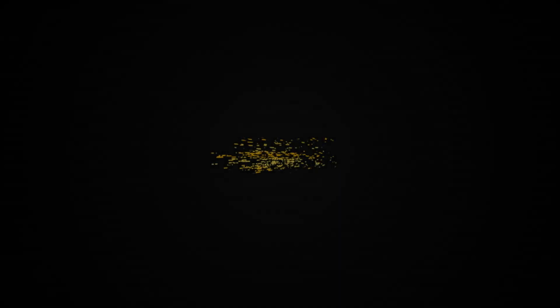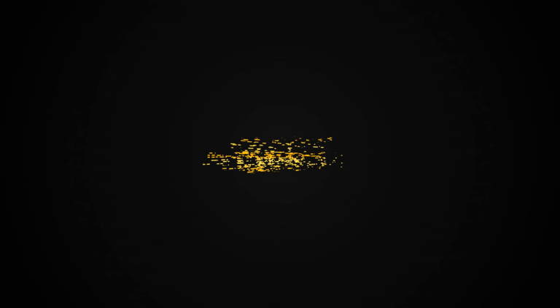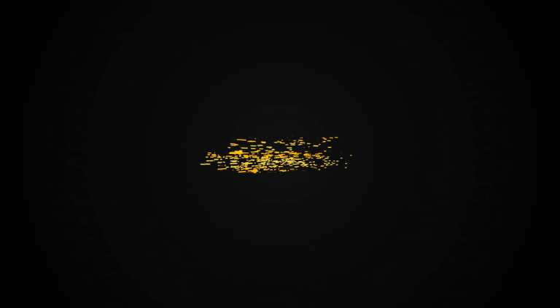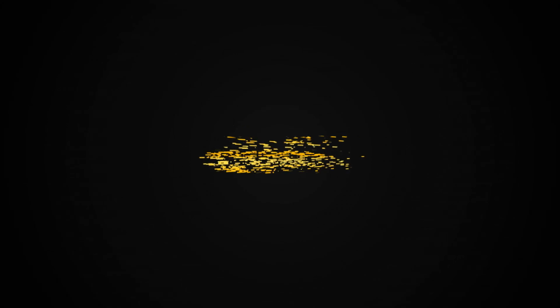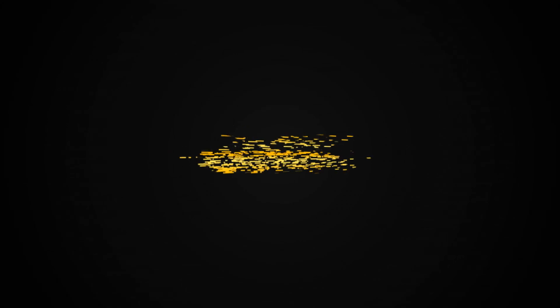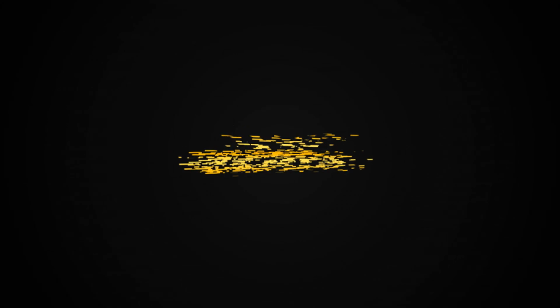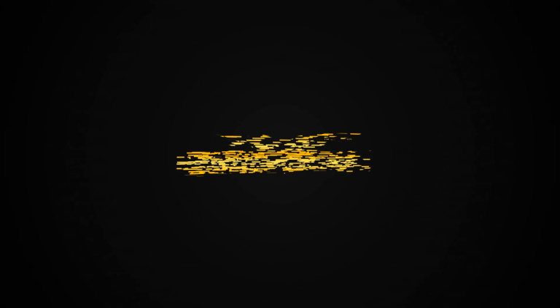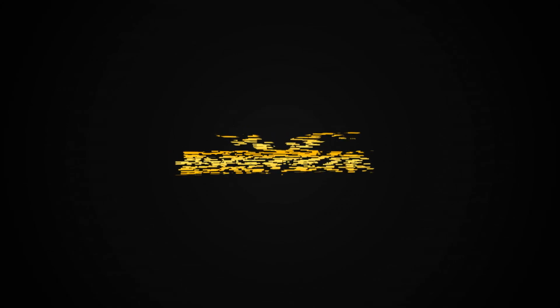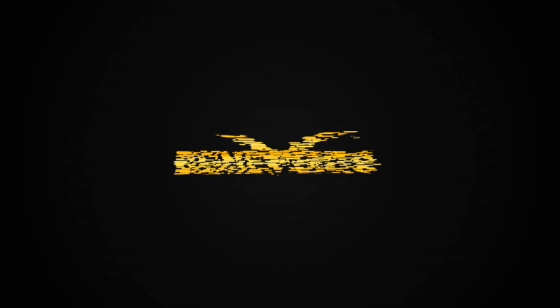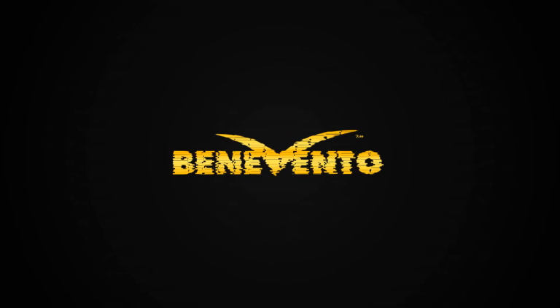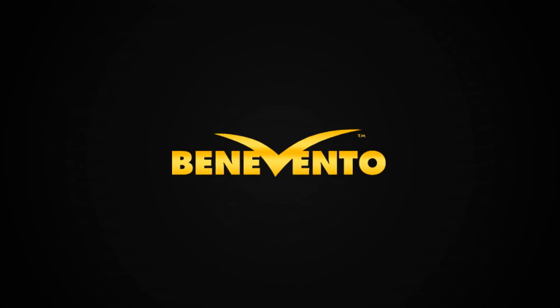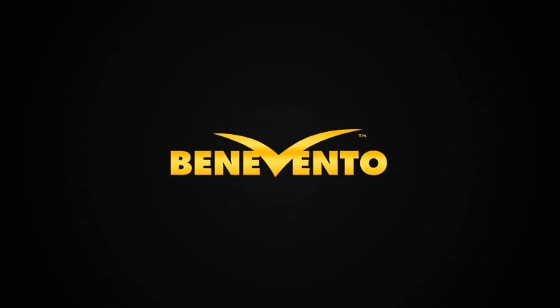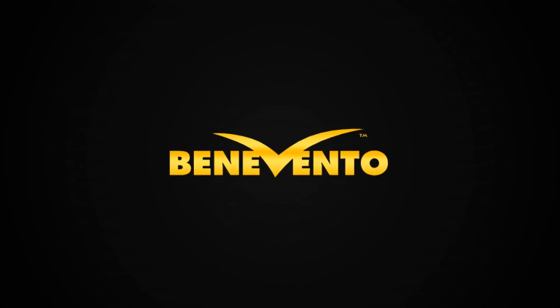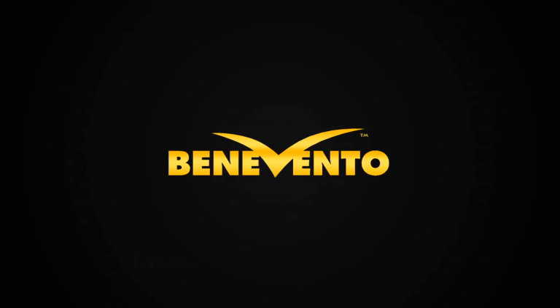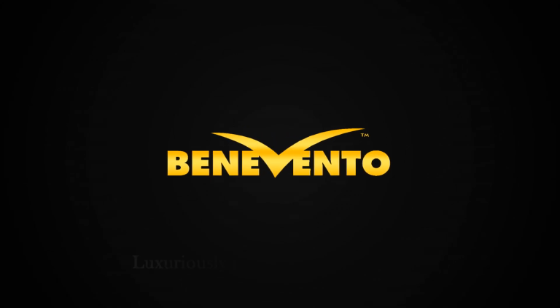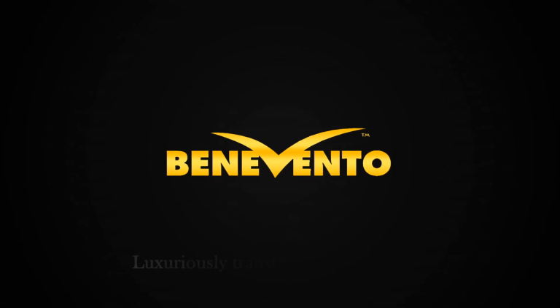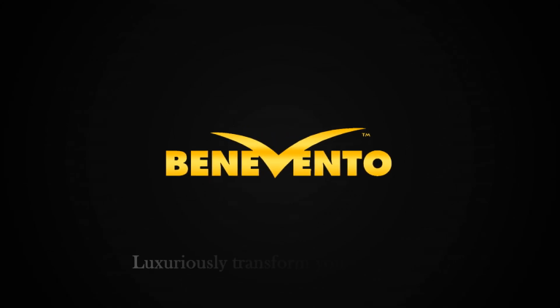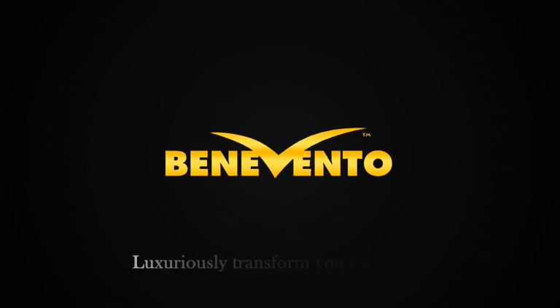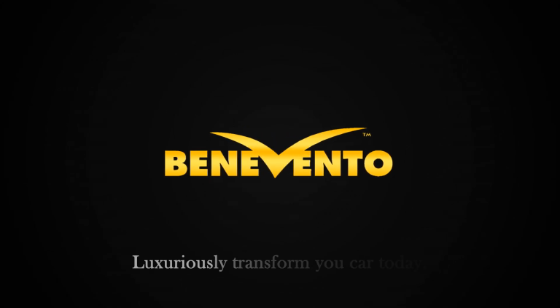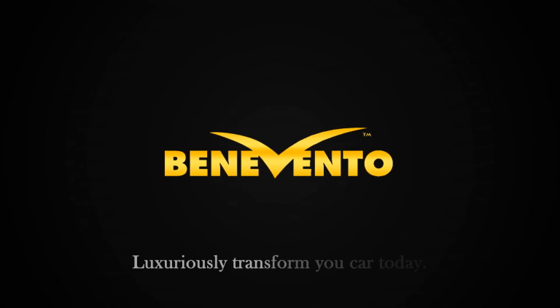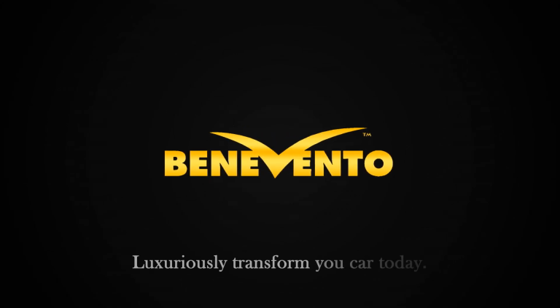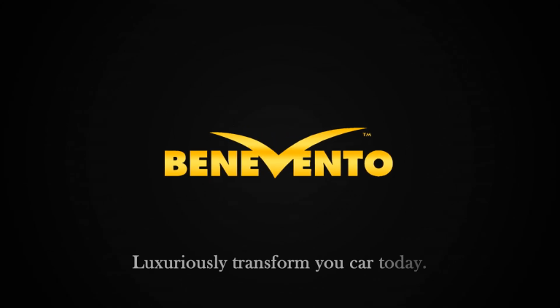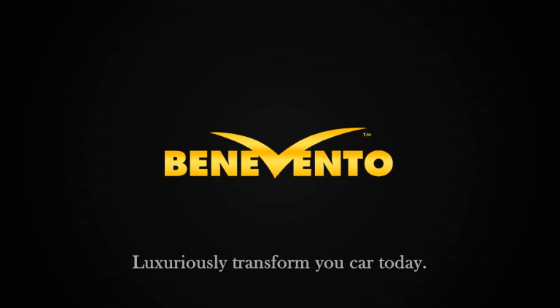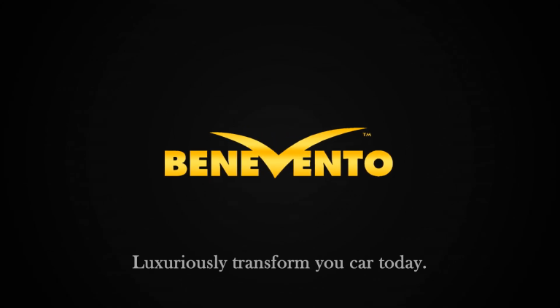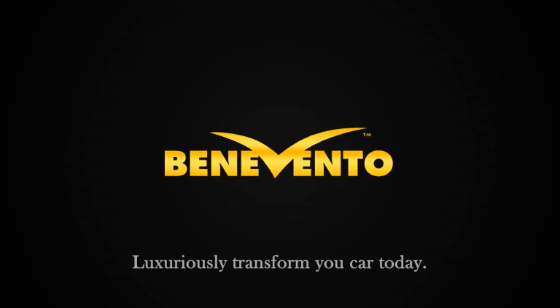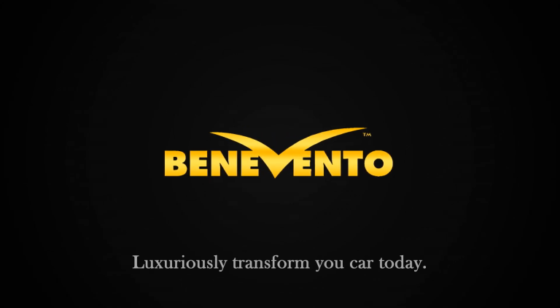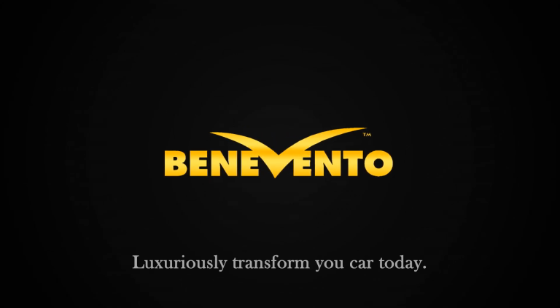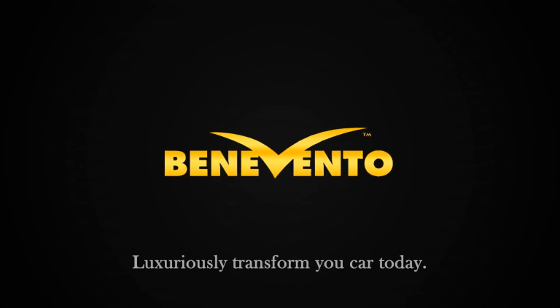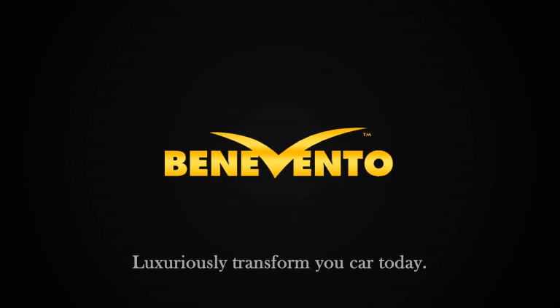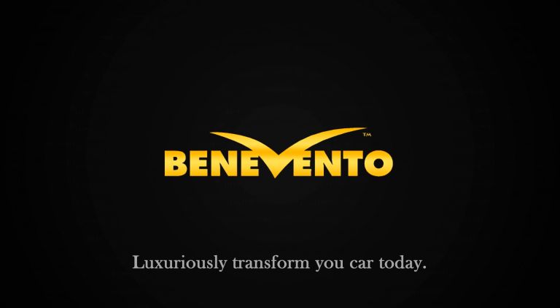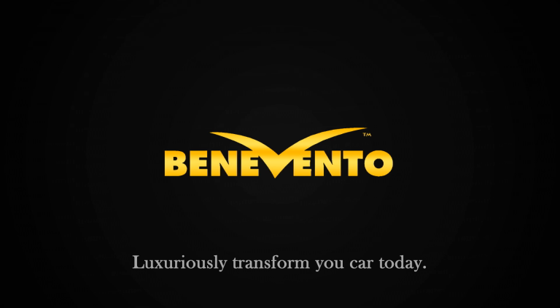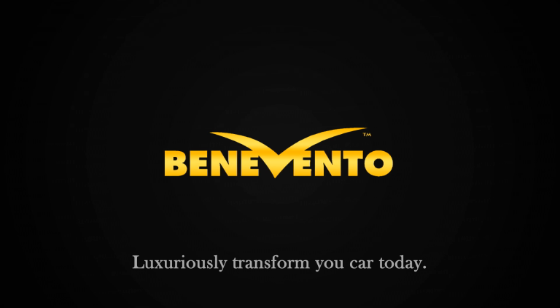World-class custom accessories — luxuriously transform your car today with Benevento.